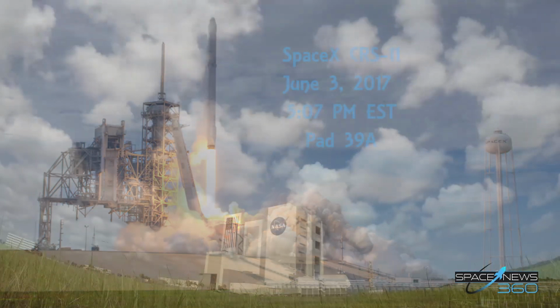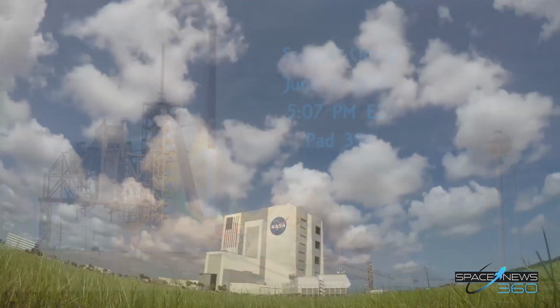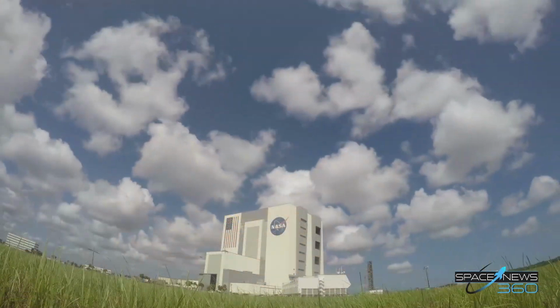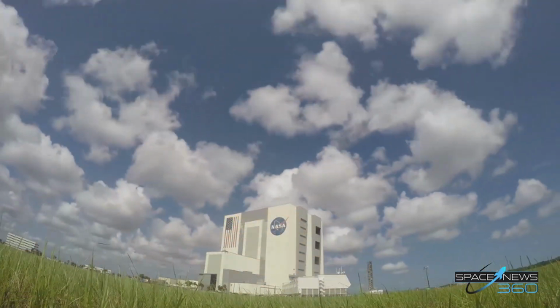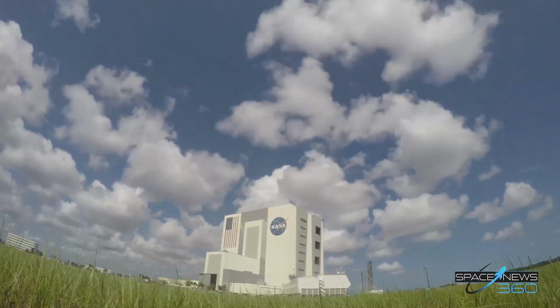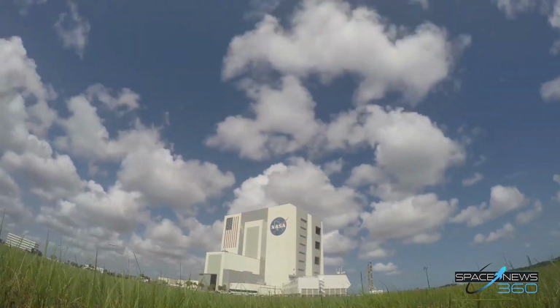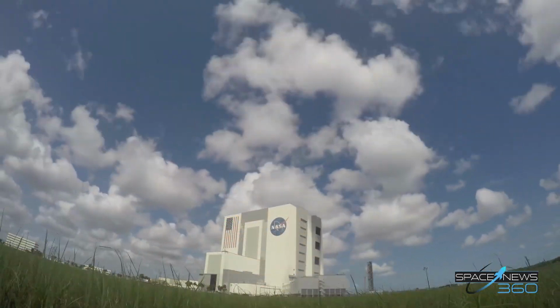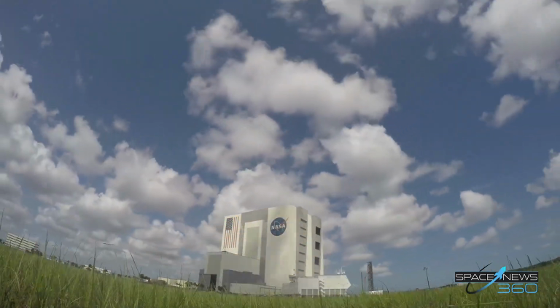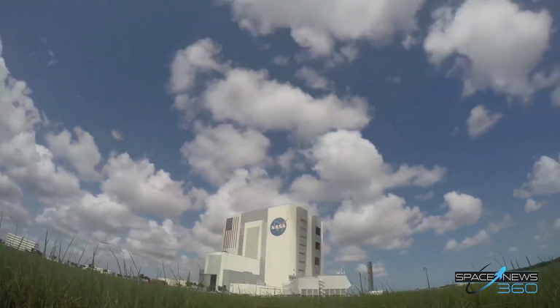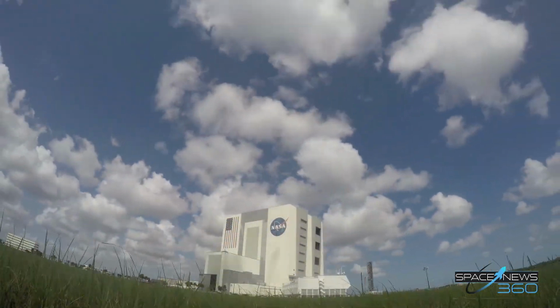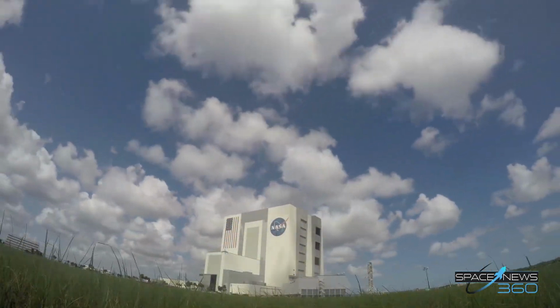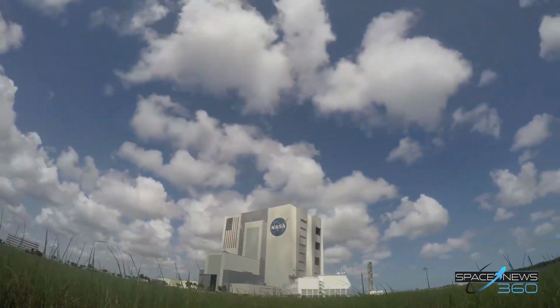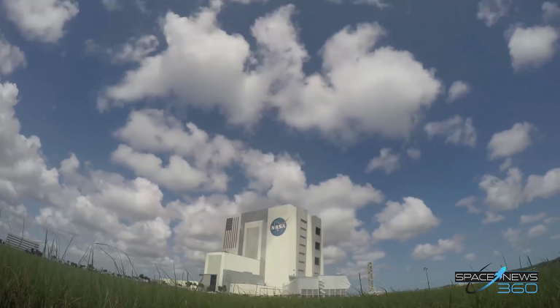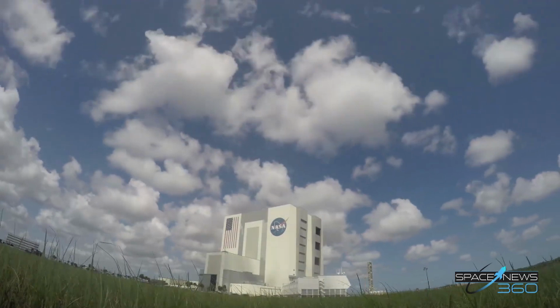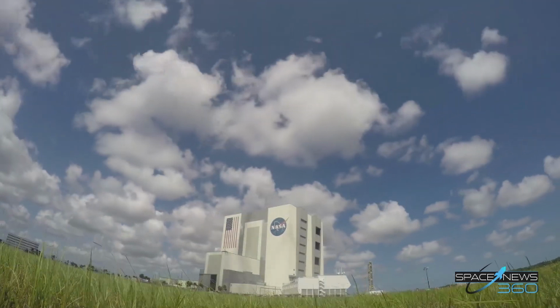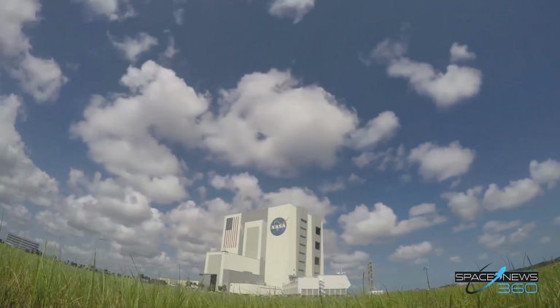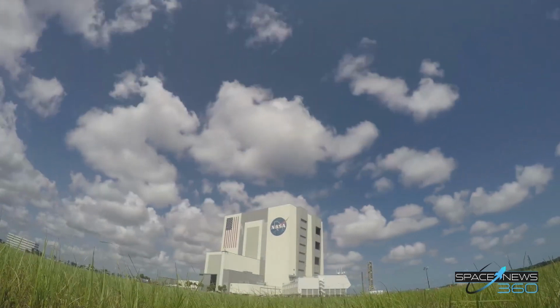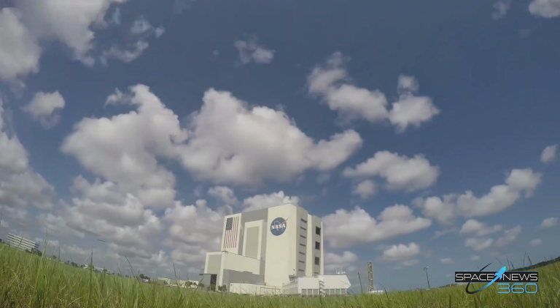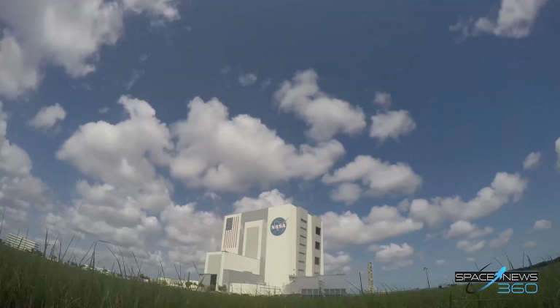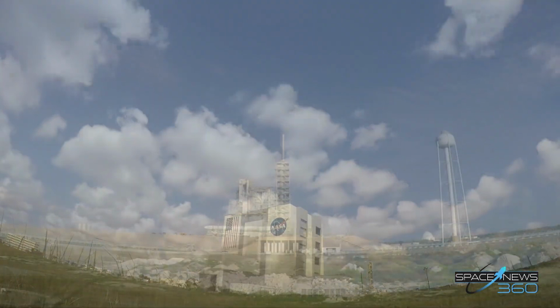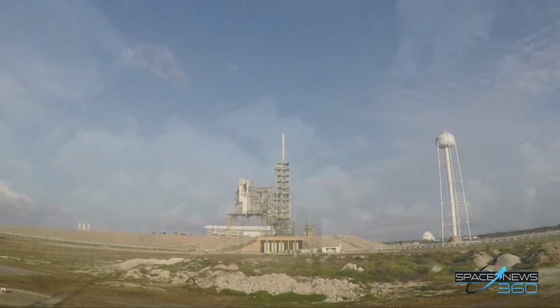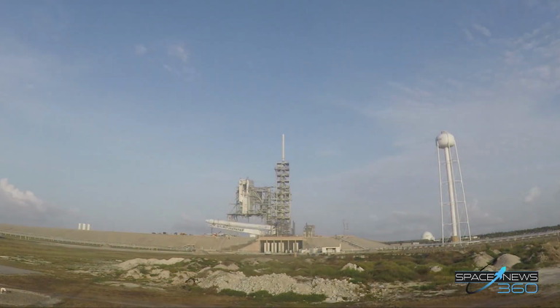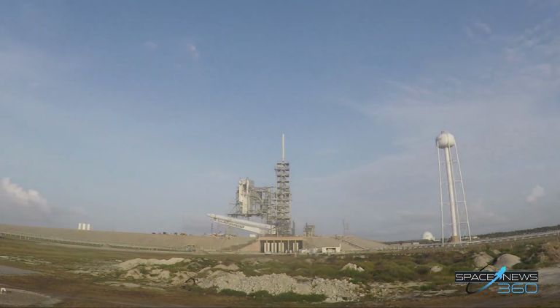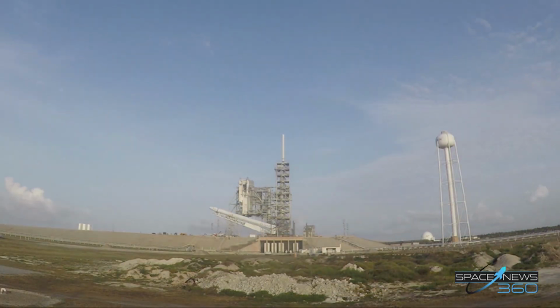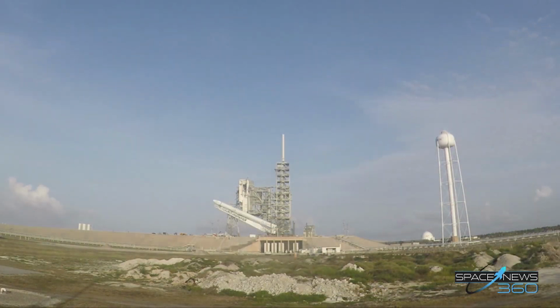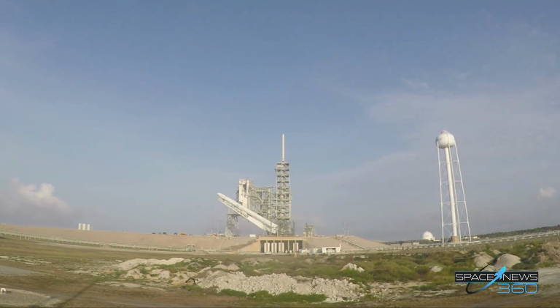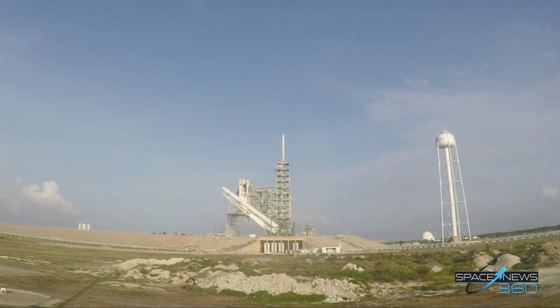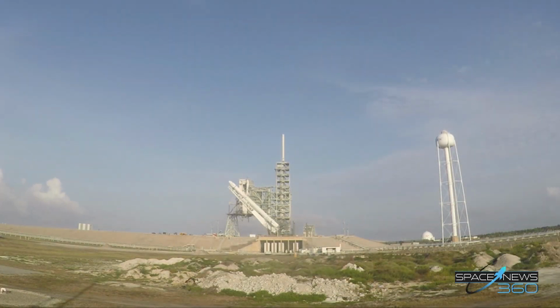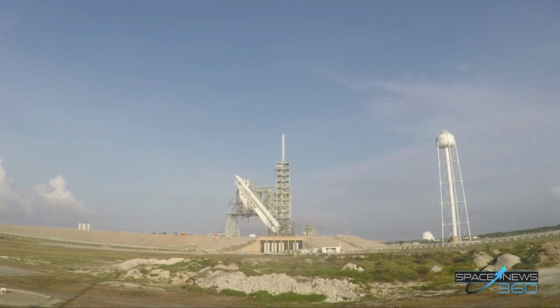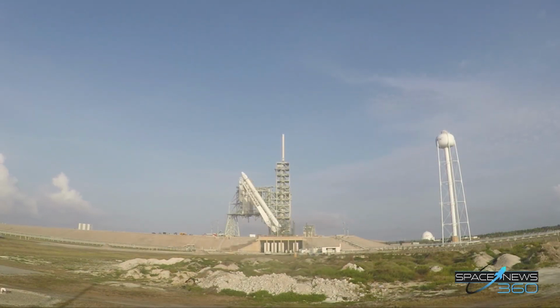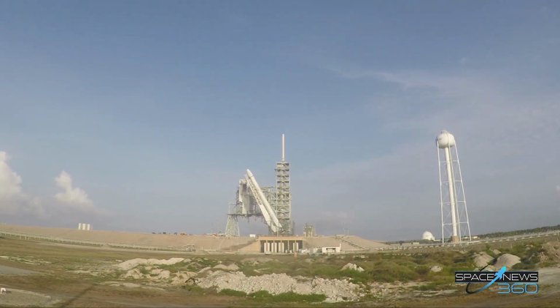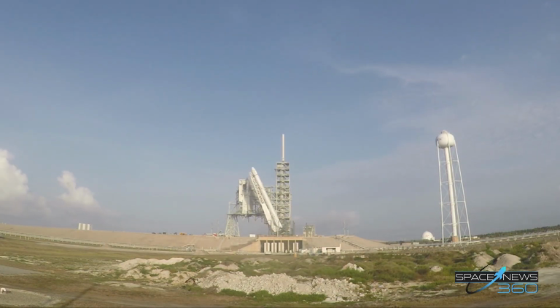At the time of liftoff, winds expected to be 10 to 15 mph from the east-southeast and a temperature of 82 degrees.